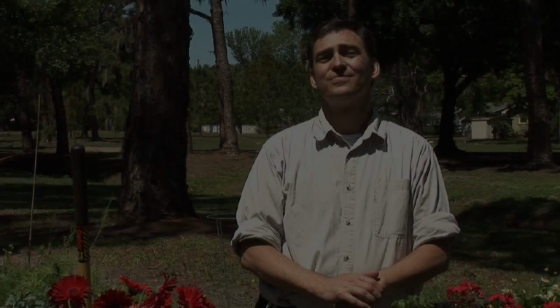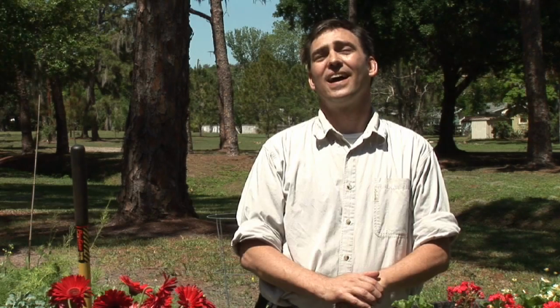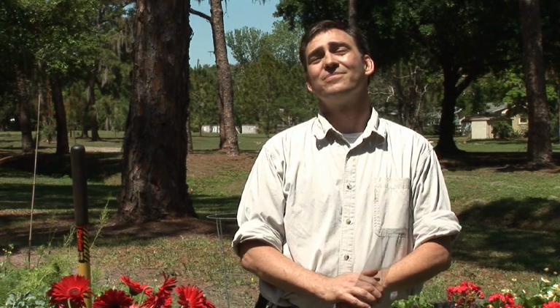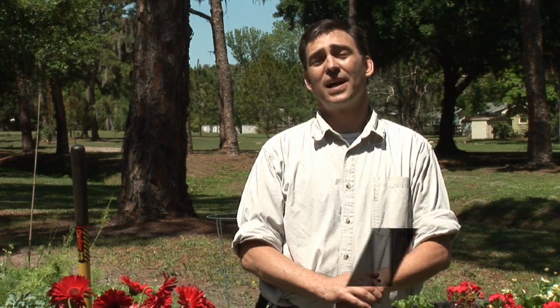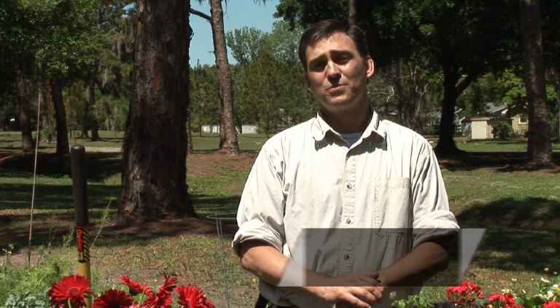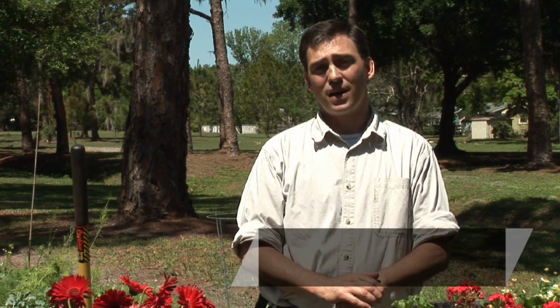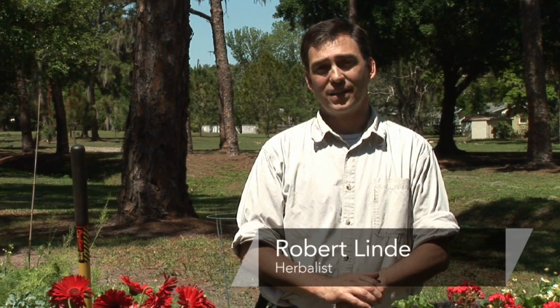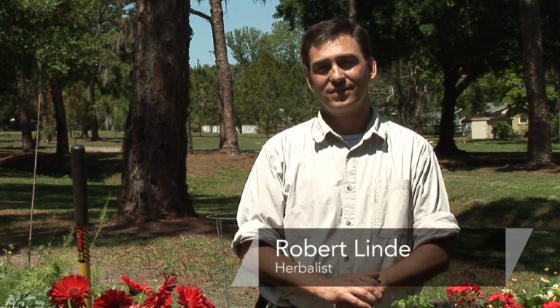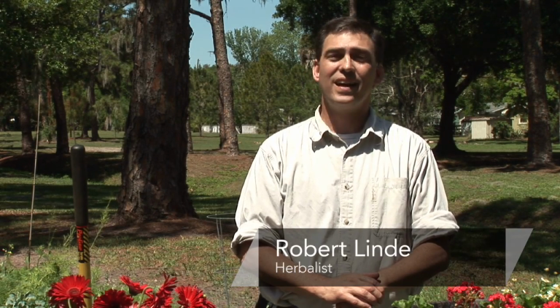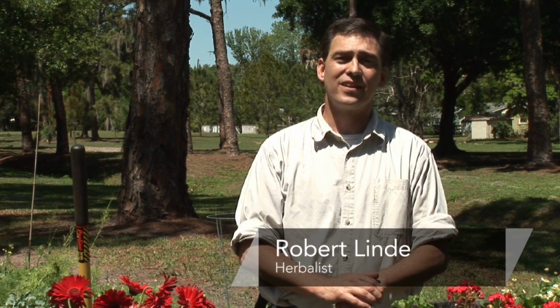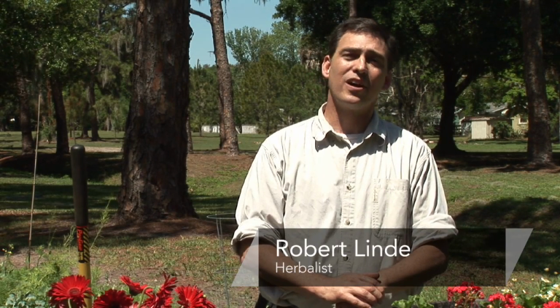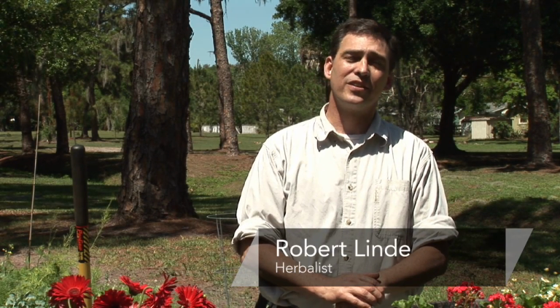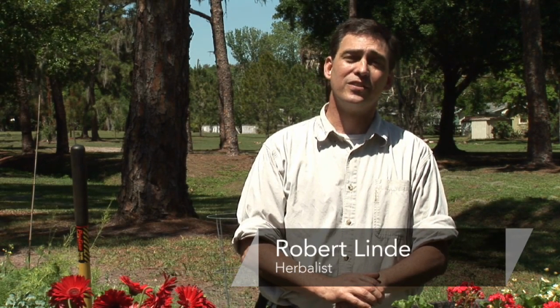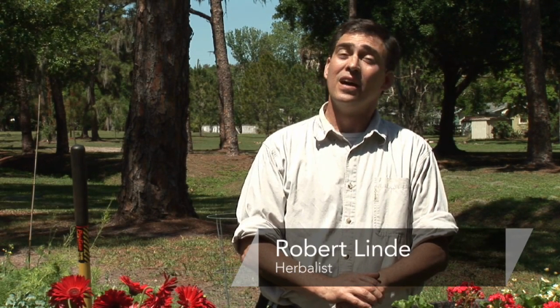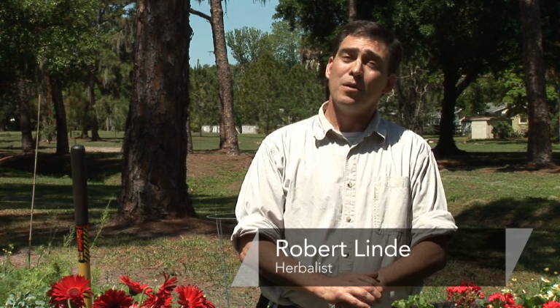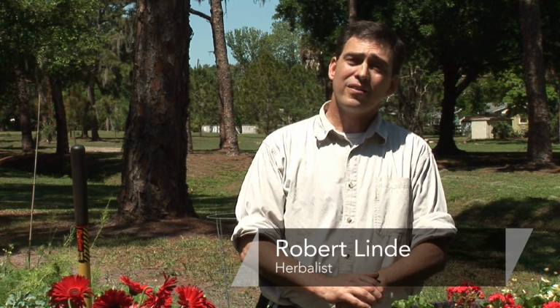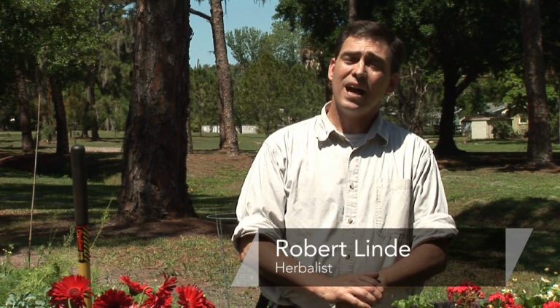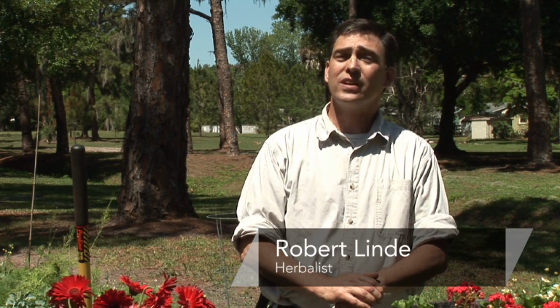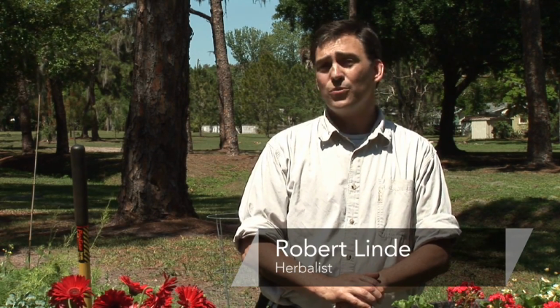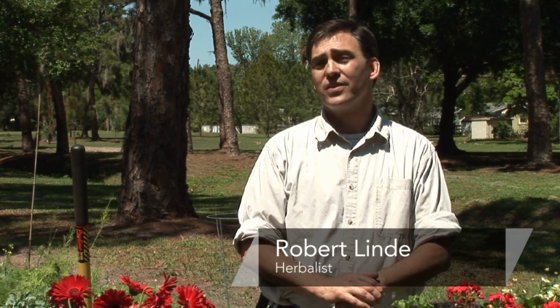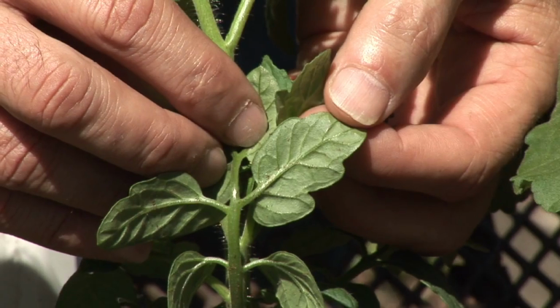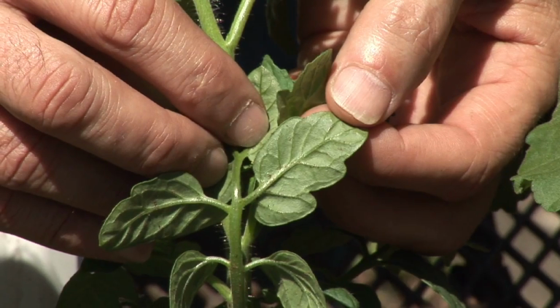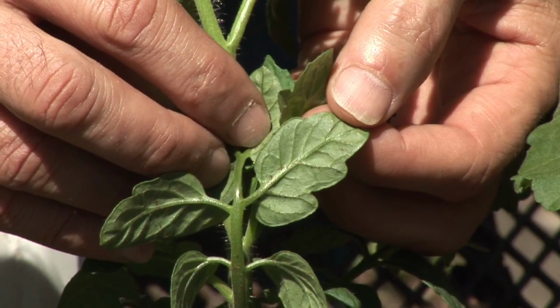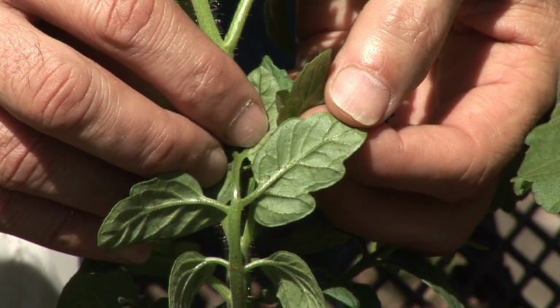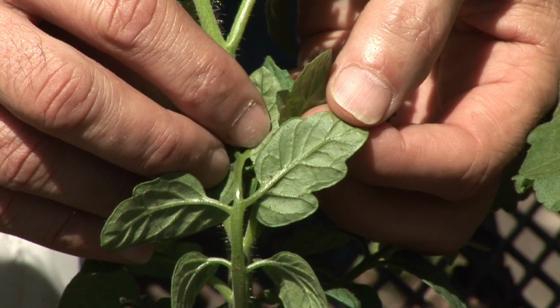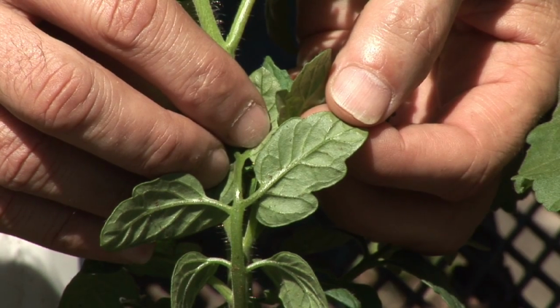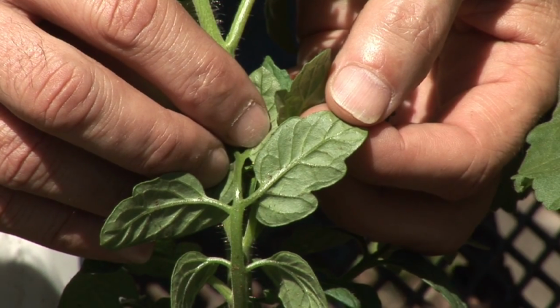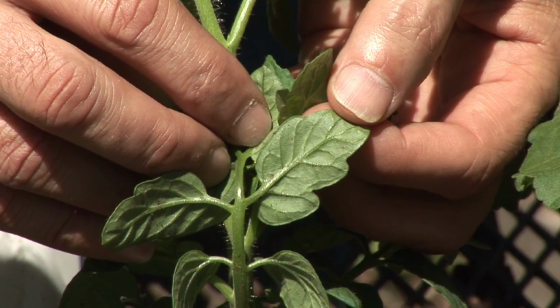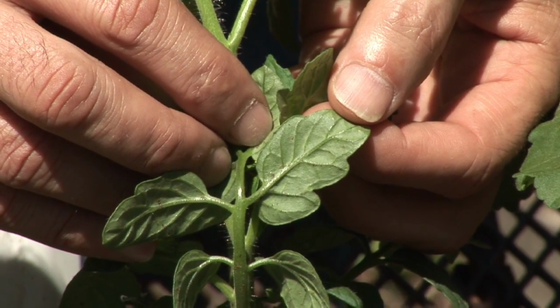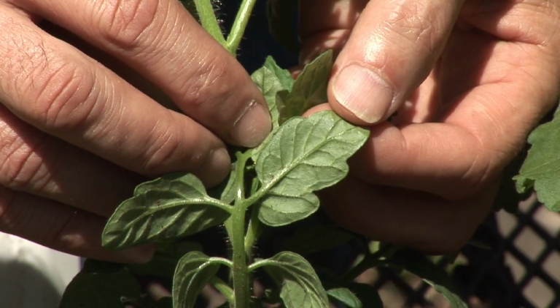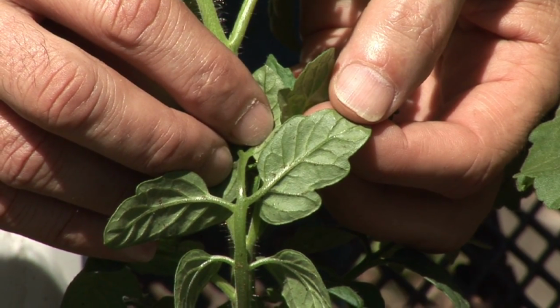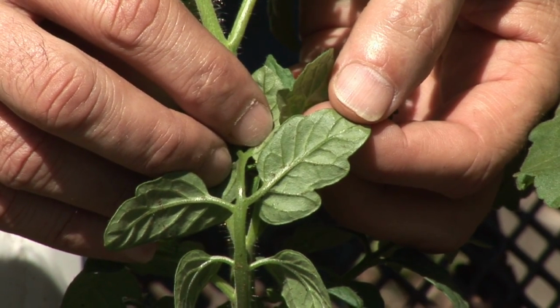Hi, my name's Bob Lindy. Today I'm going to talk to you about how to get rid of the little bugs that are often times on my tomato plants.